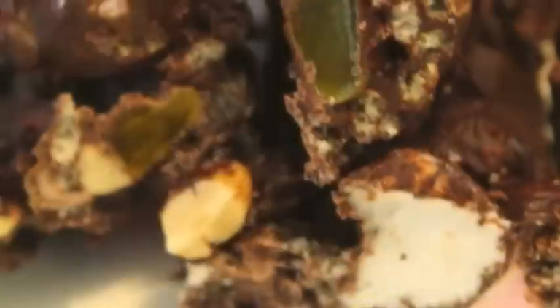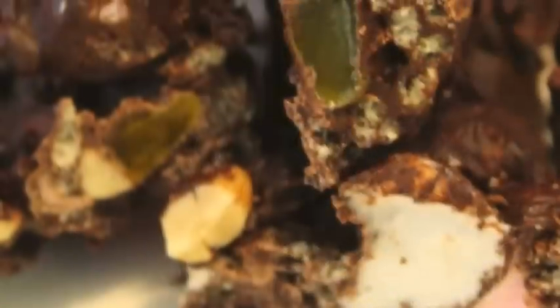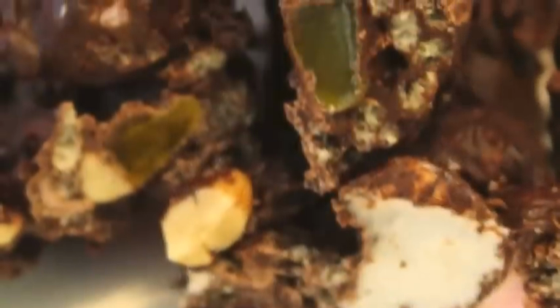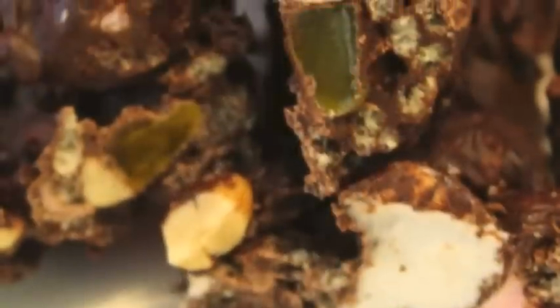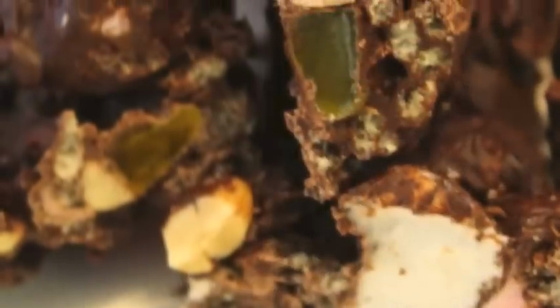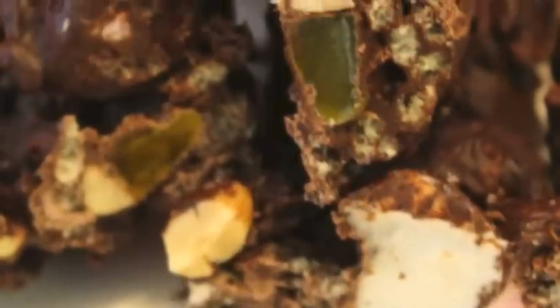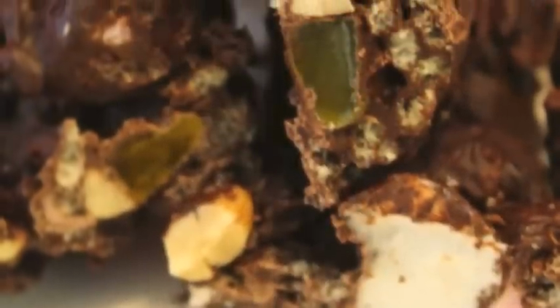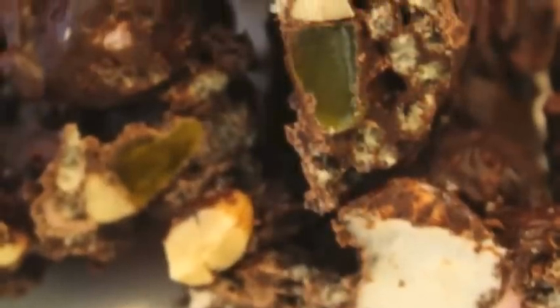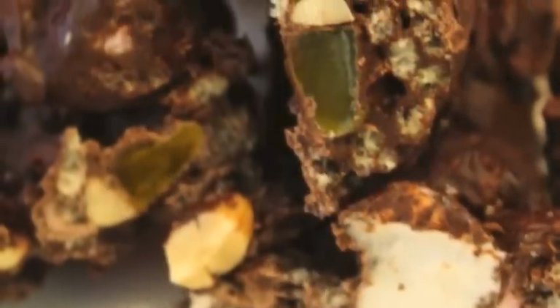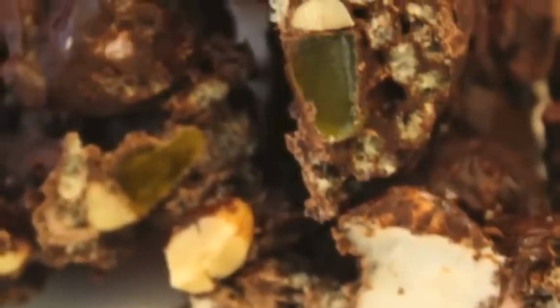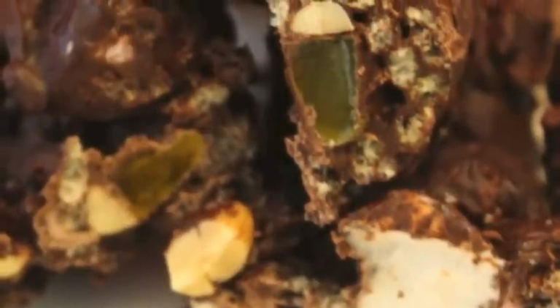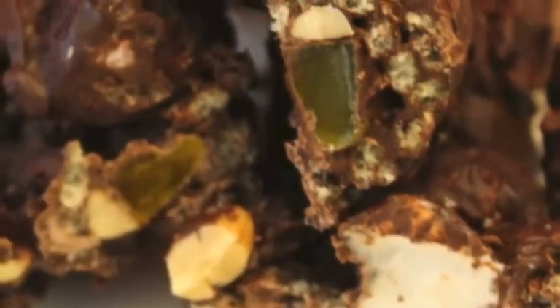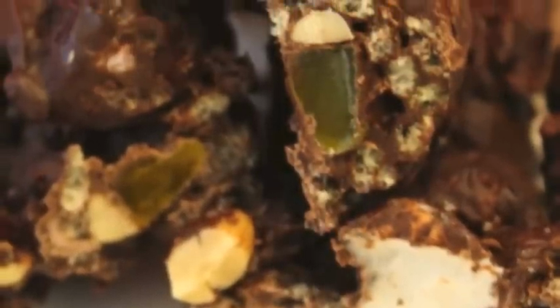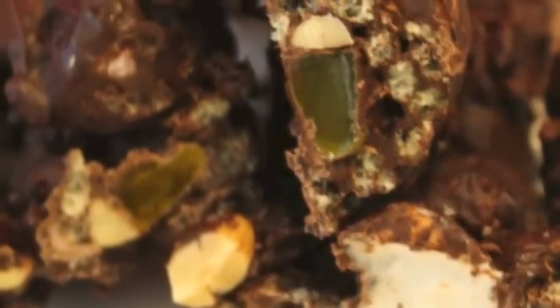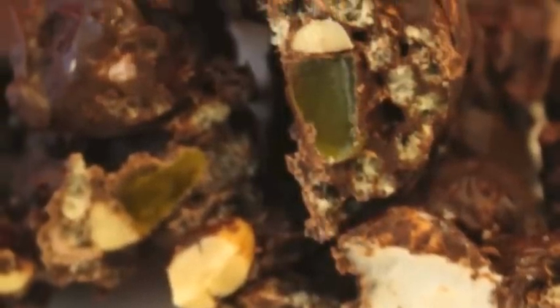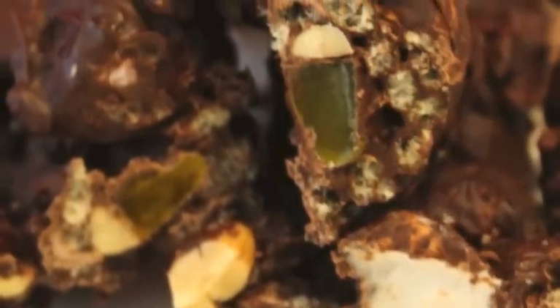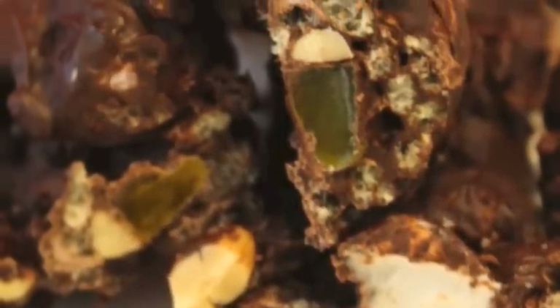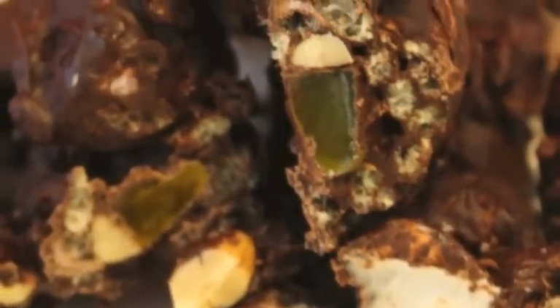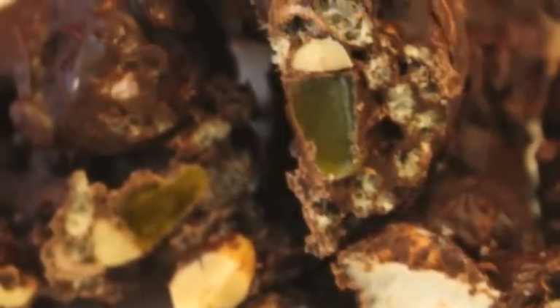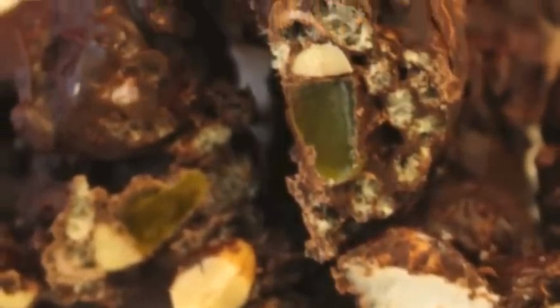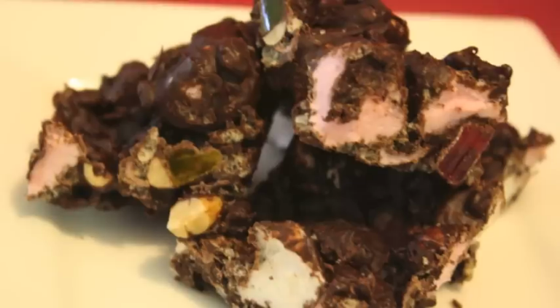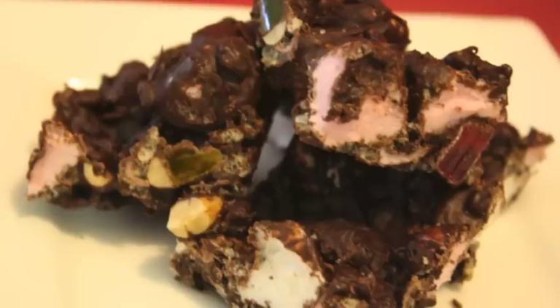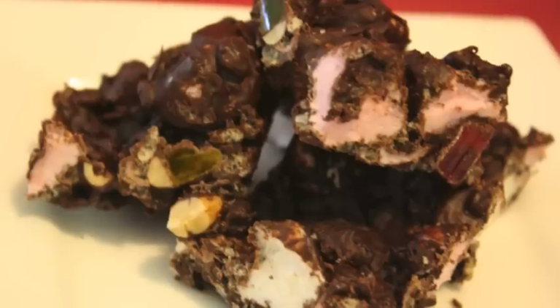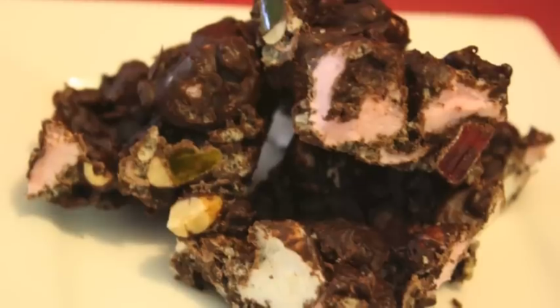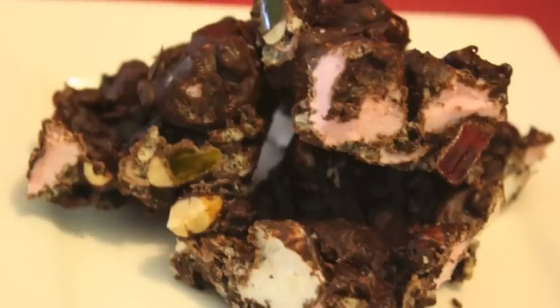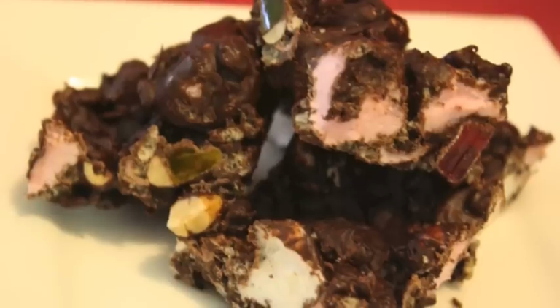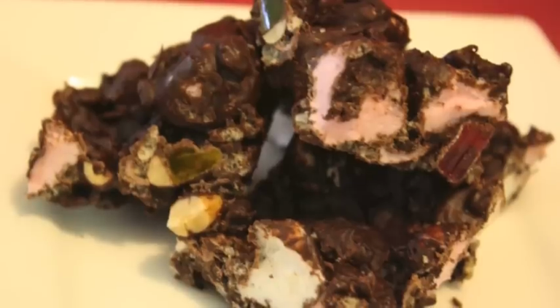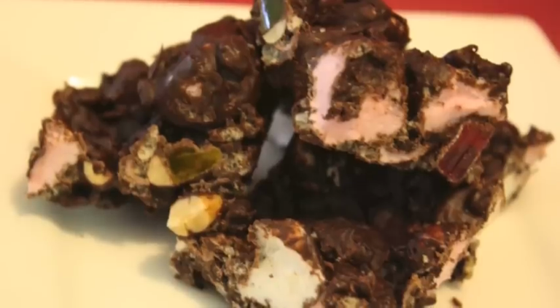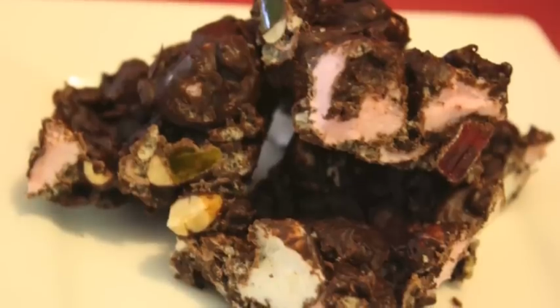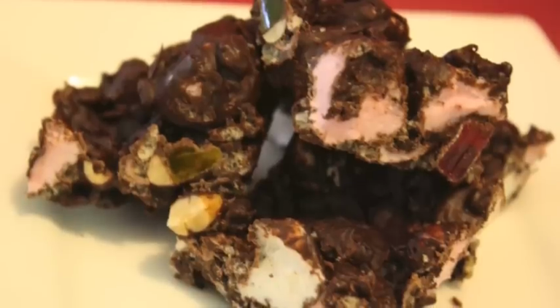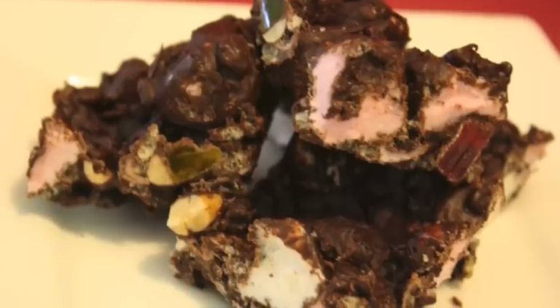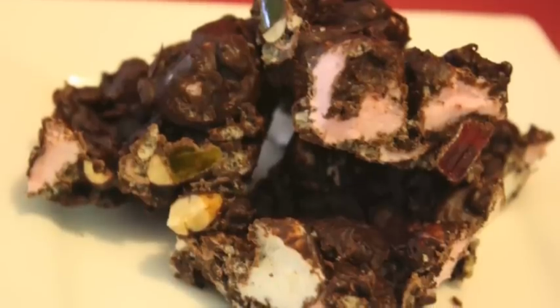There you have it — doesn't it look fantastic! You've got the jubes, you've got the rice crispies — it's going to be amazing.